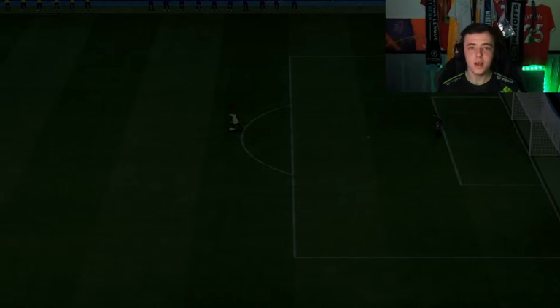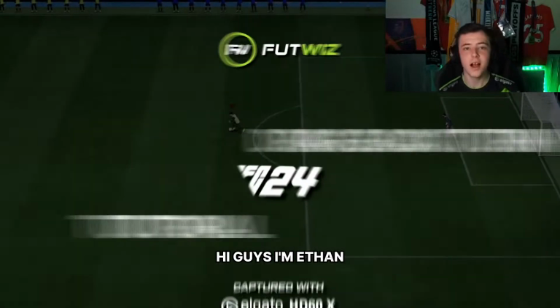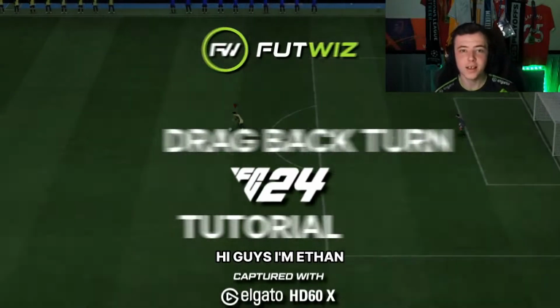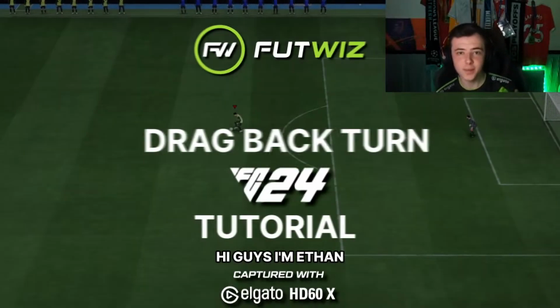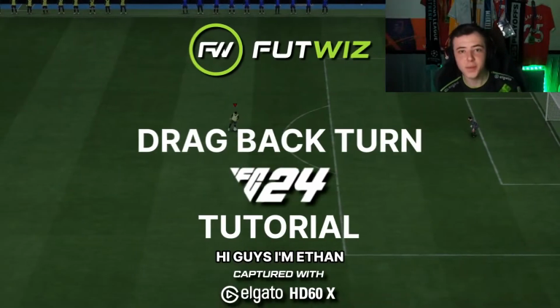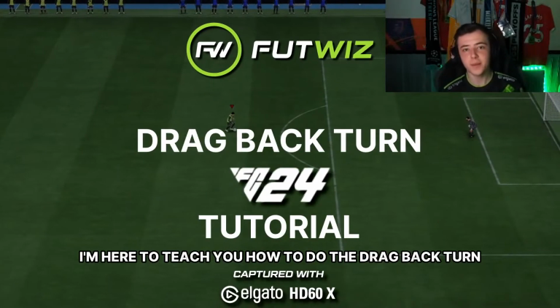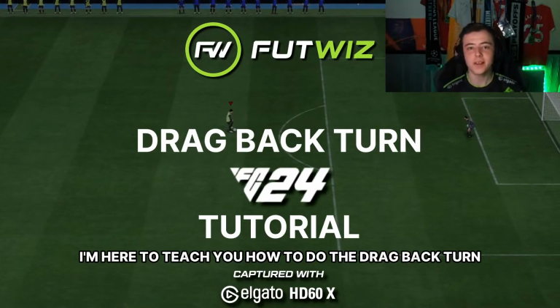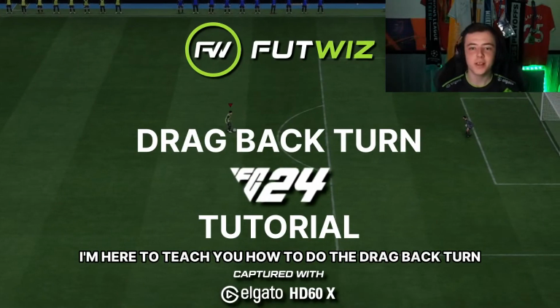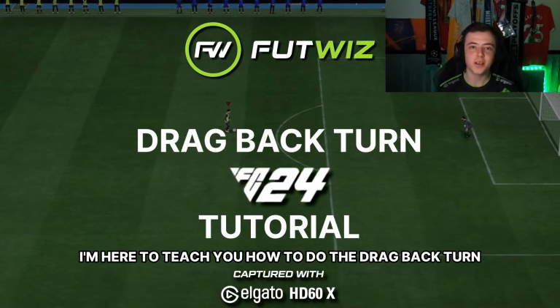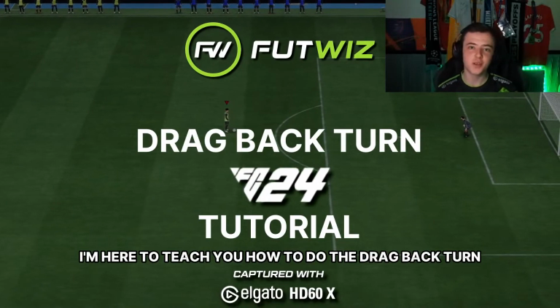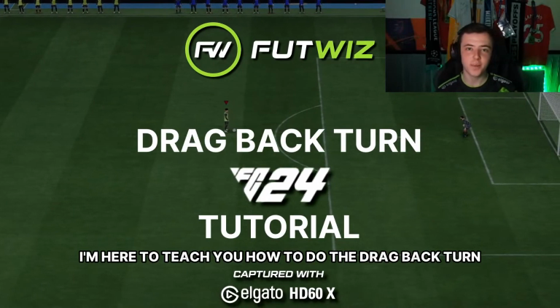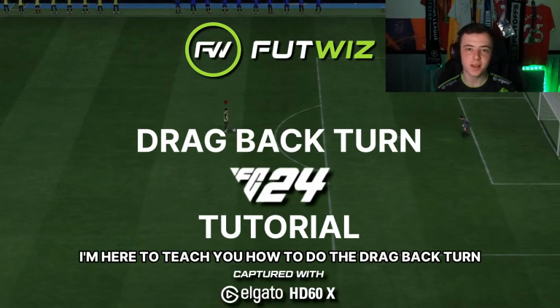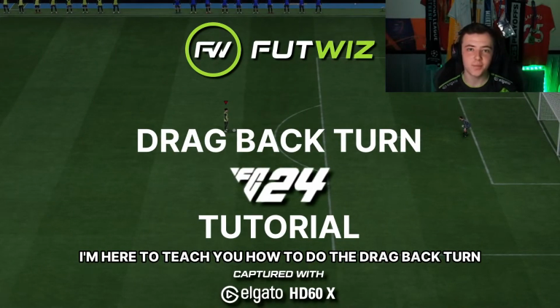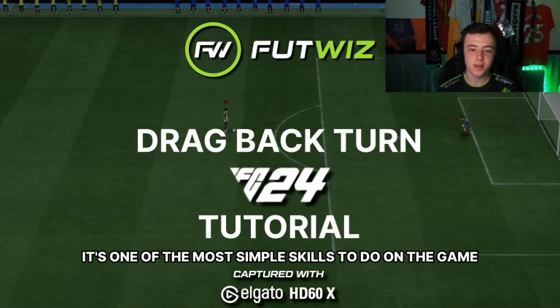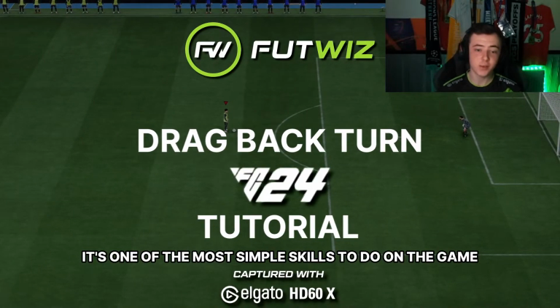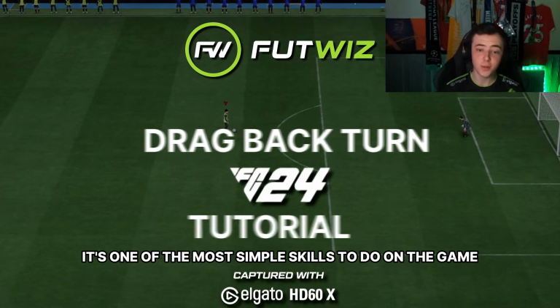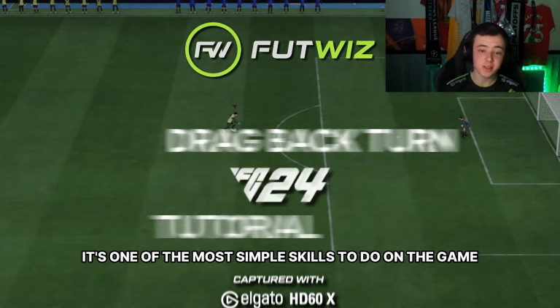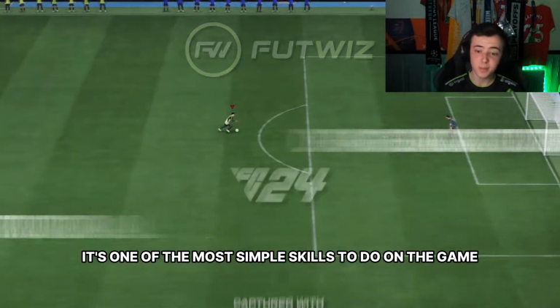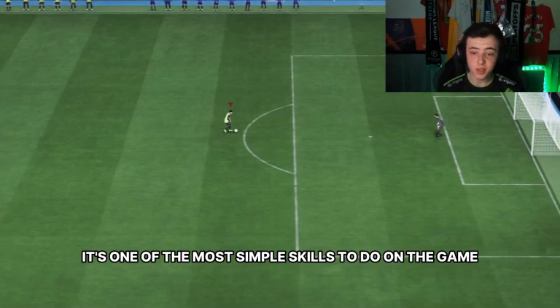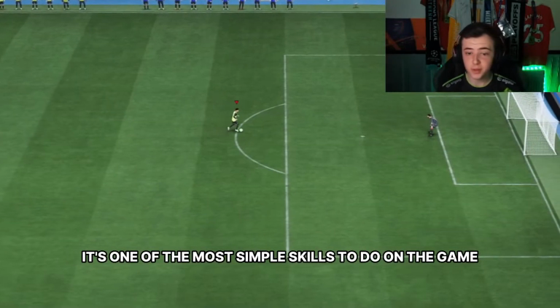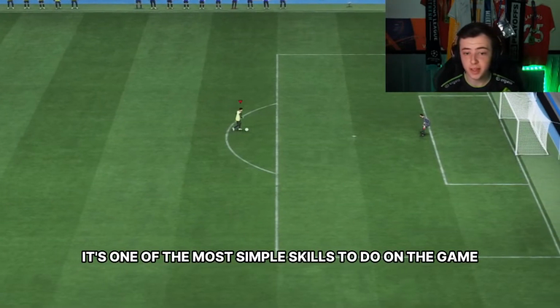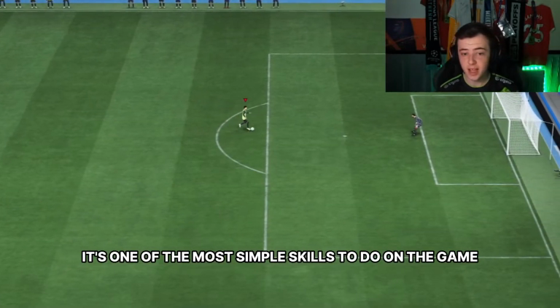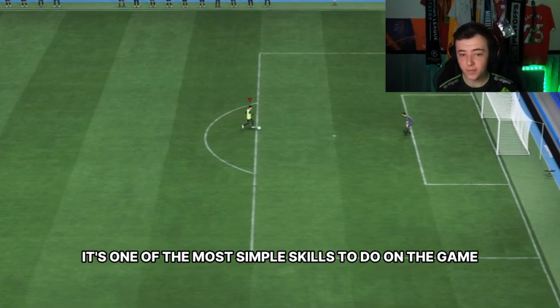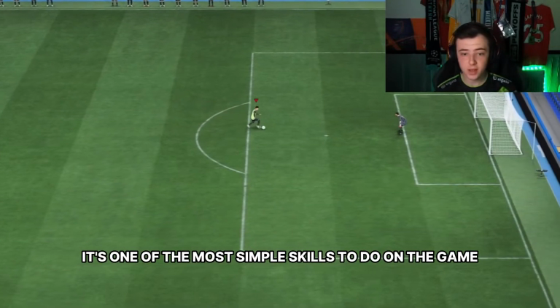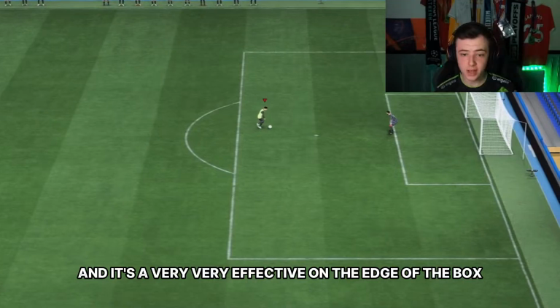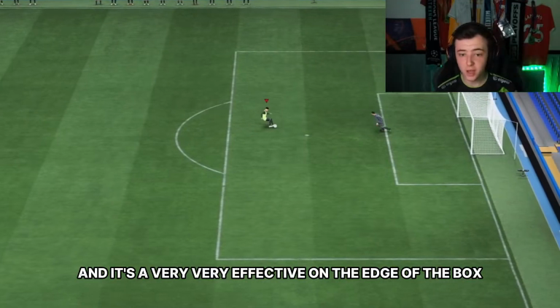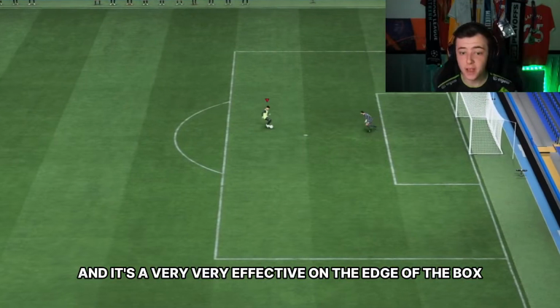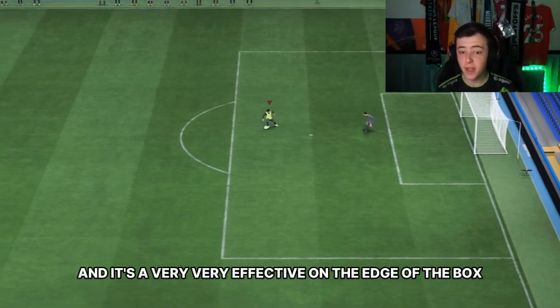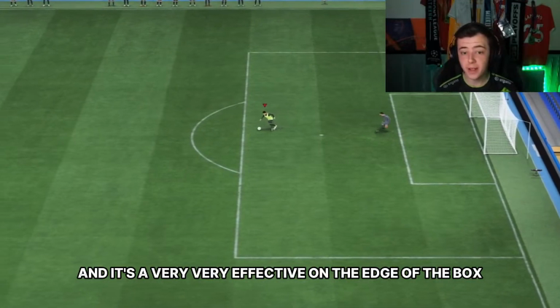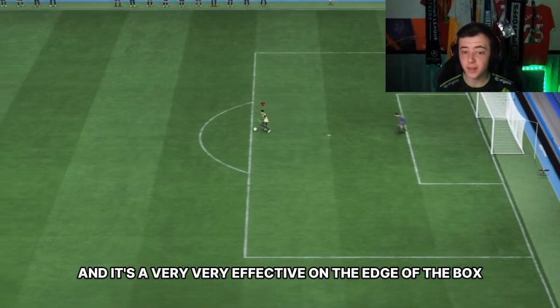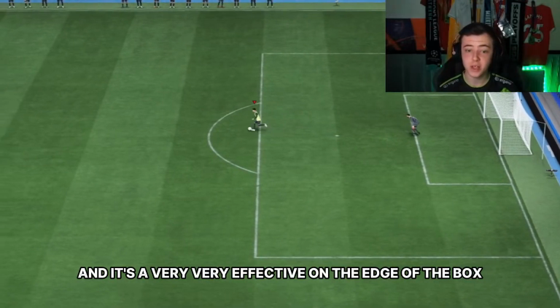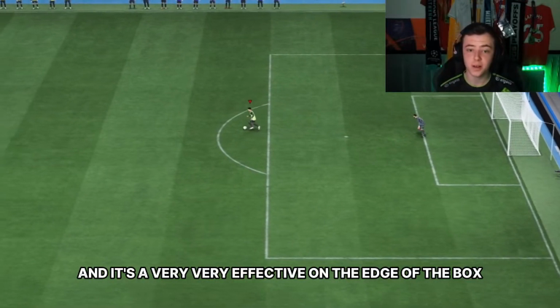Hi guys, I'm Ethan. I'm here to teach you how to do the drag back turn. It's one of the most simple skills to do in the game and it's very effective on the edge of the box.